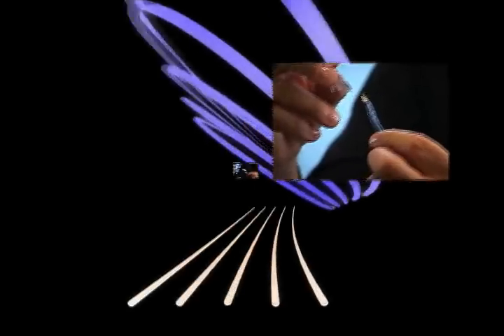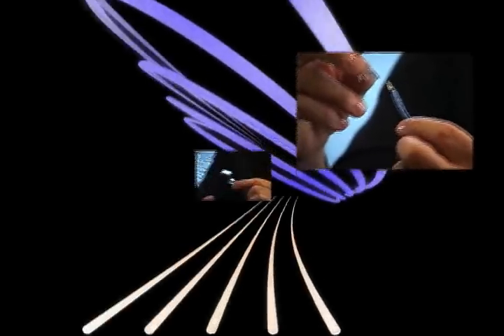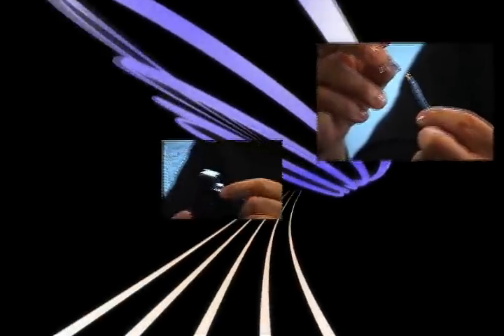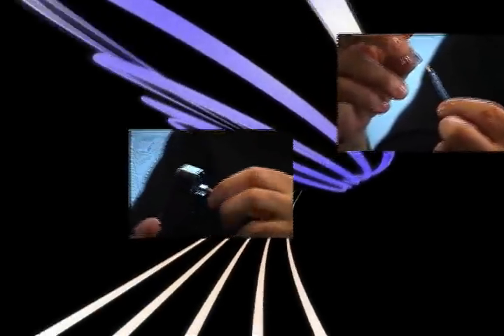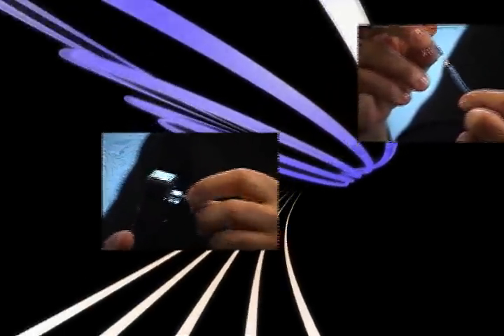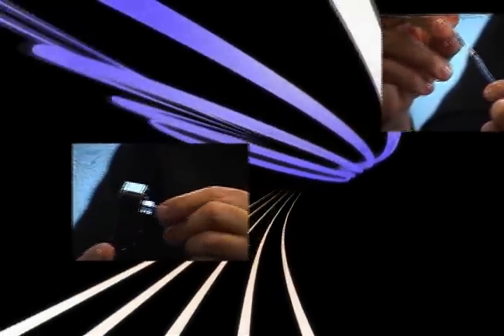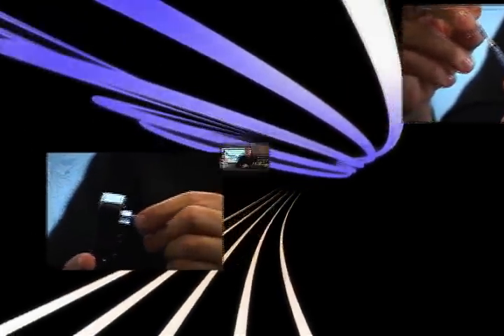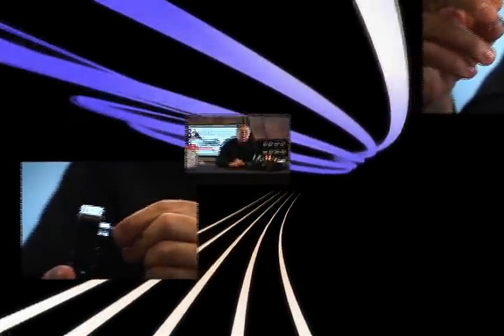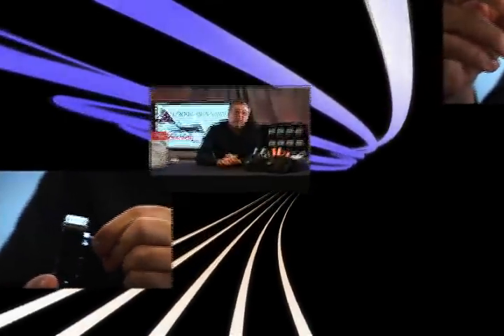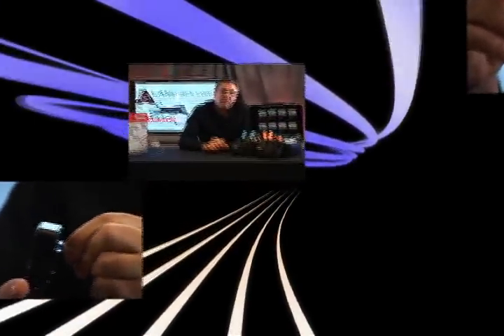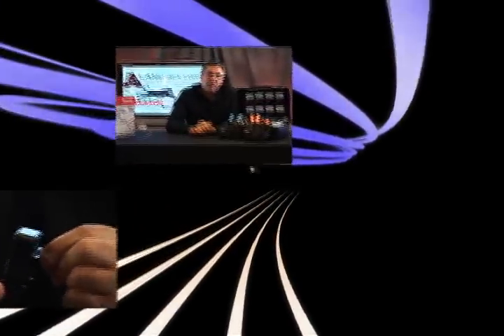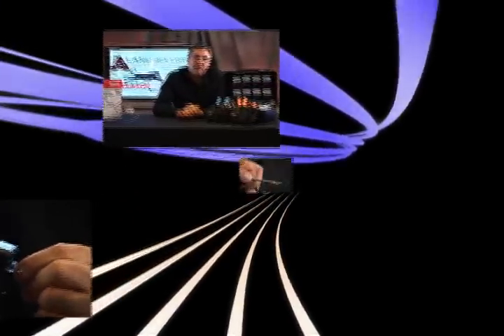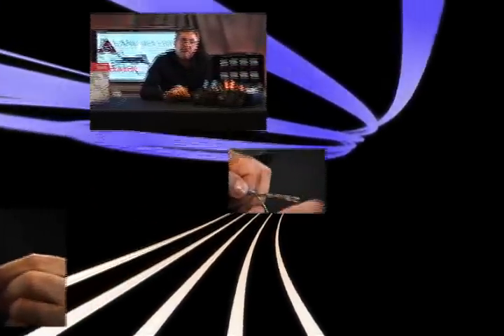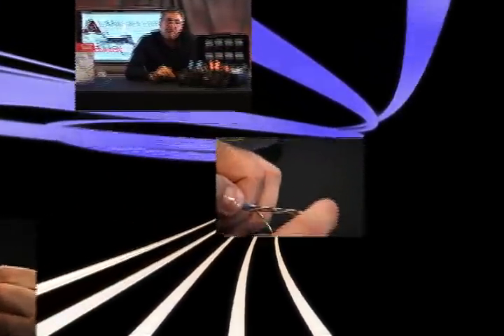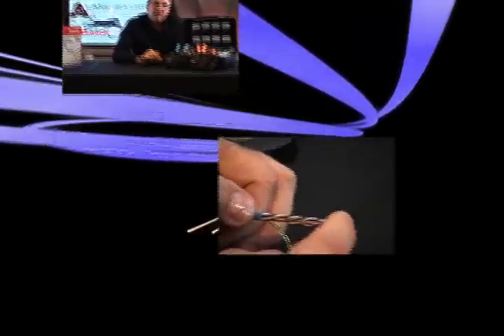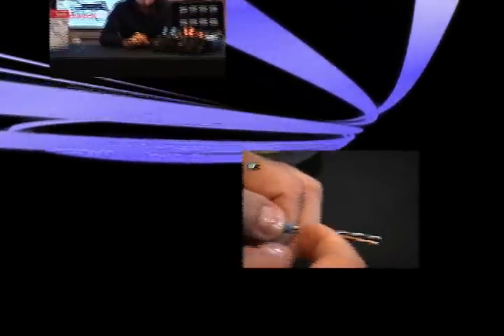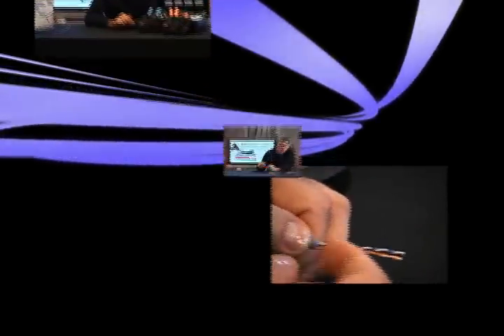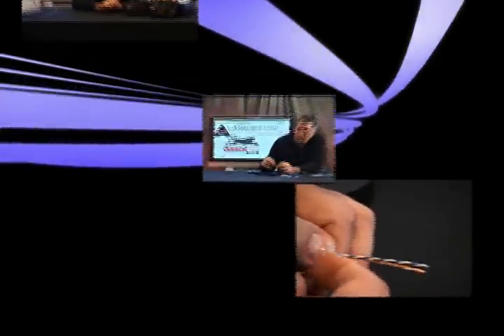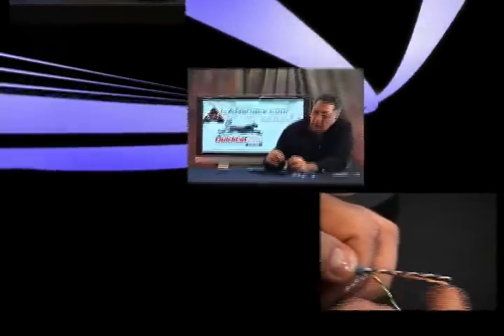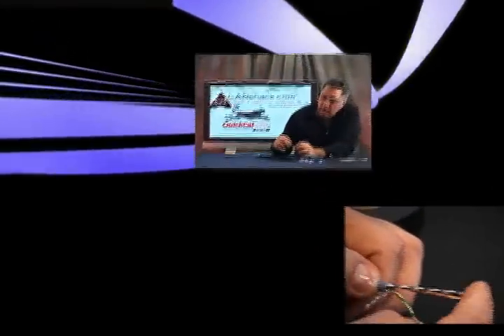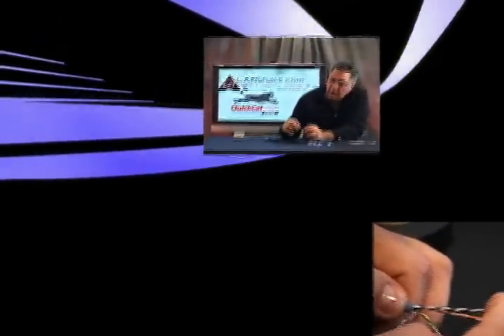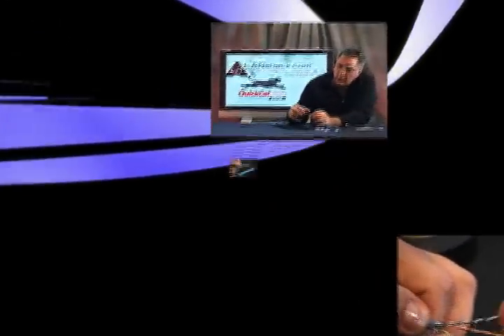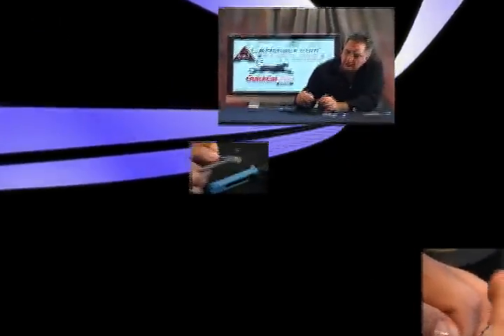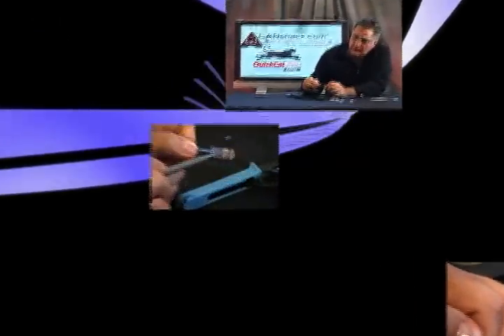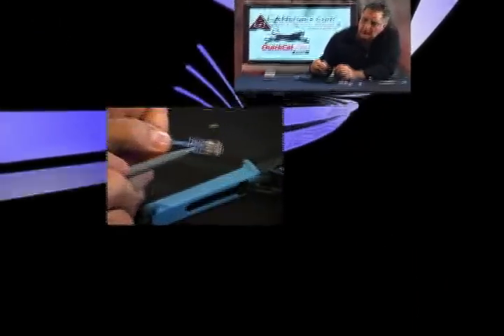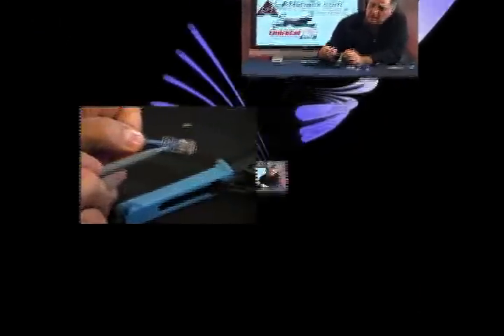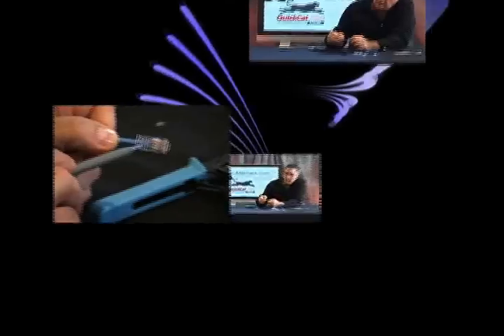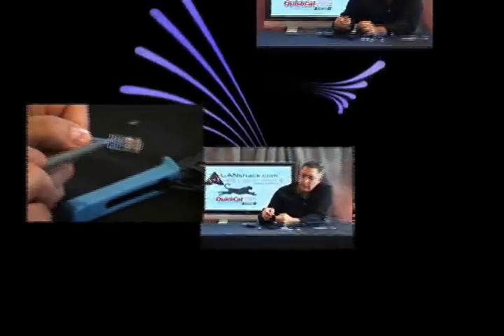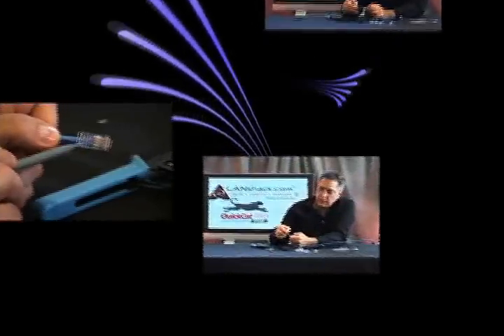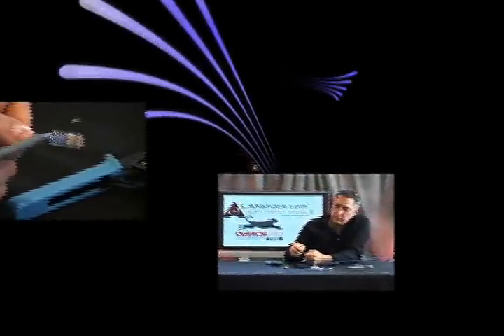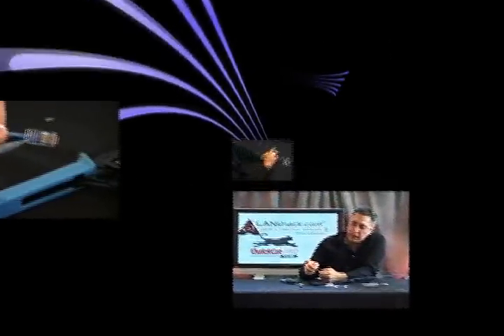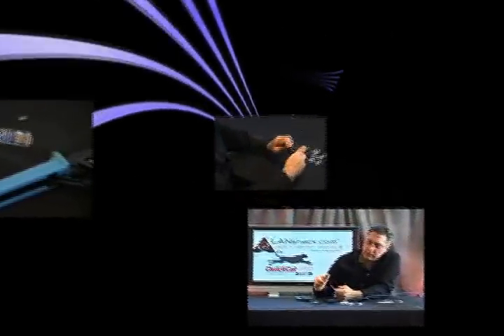How to install Cat5e and Cat6 RJ45 plugs using the QuickCat system.